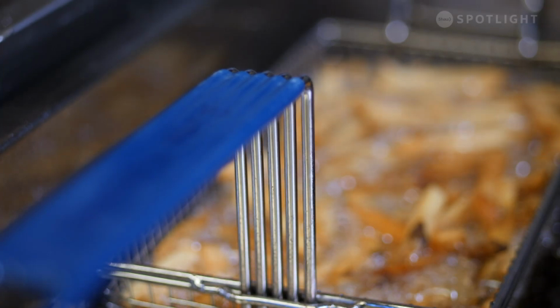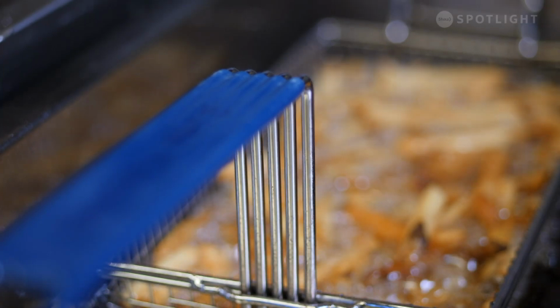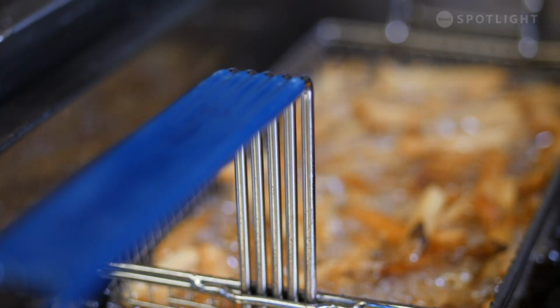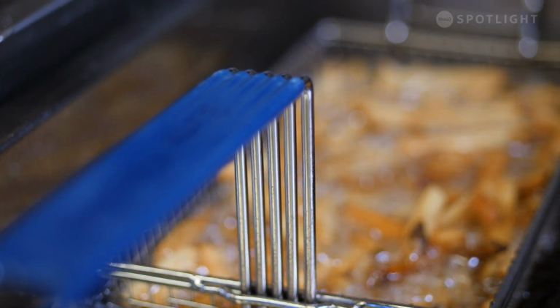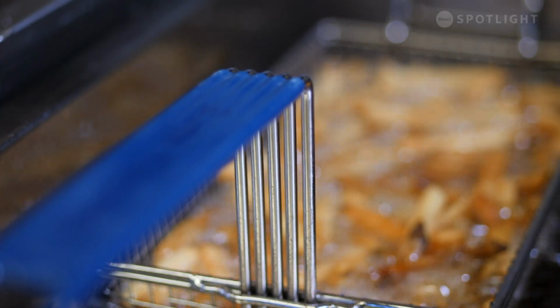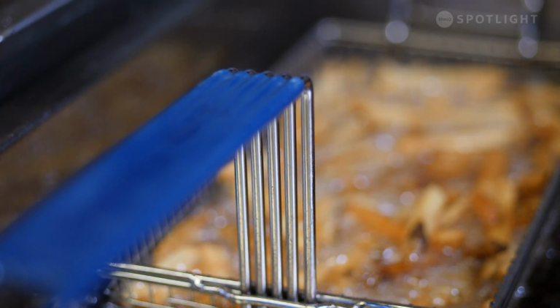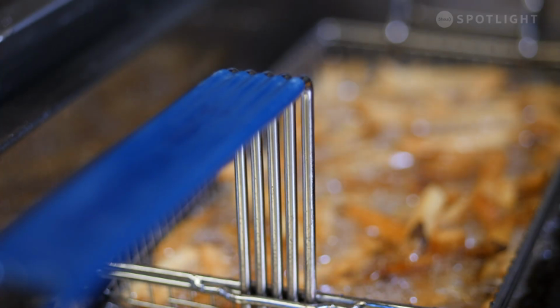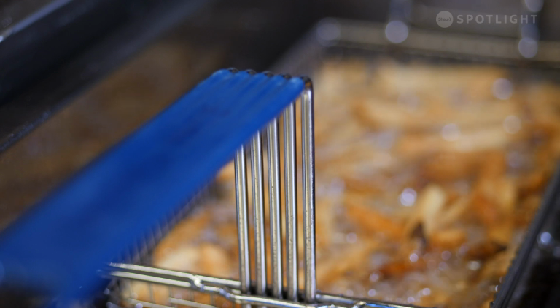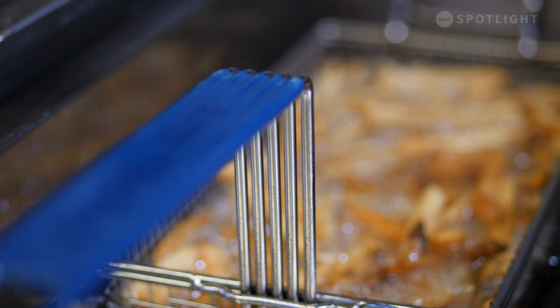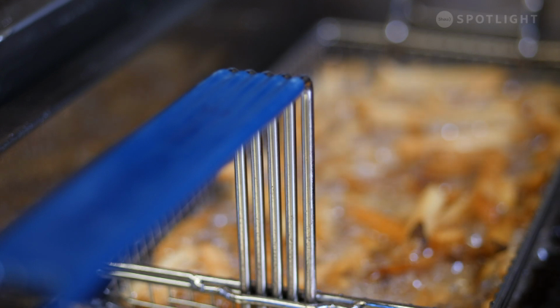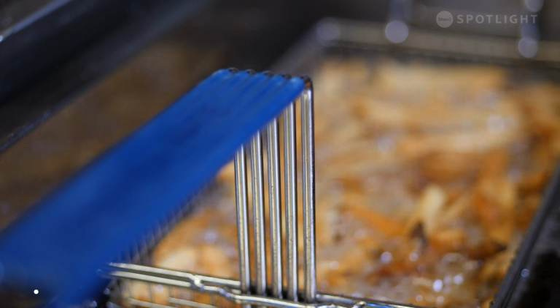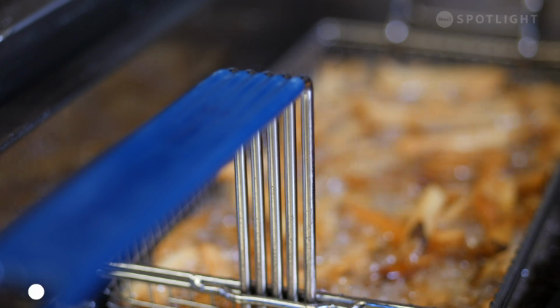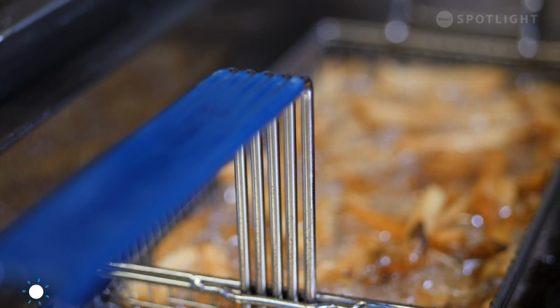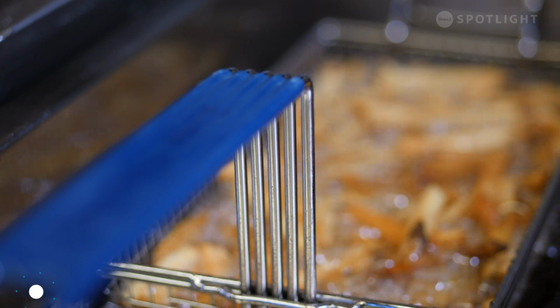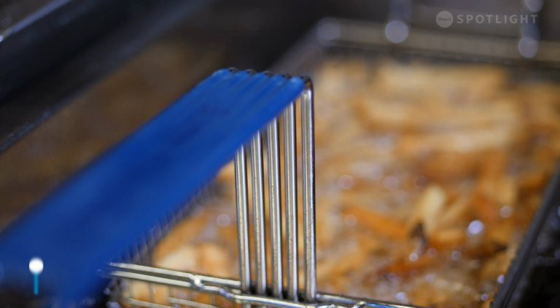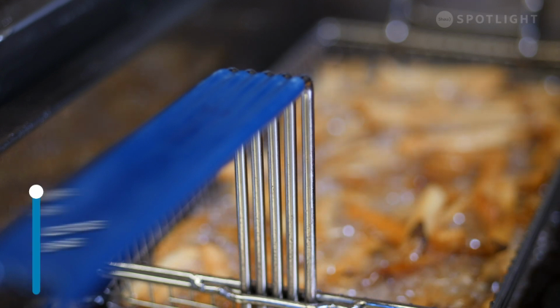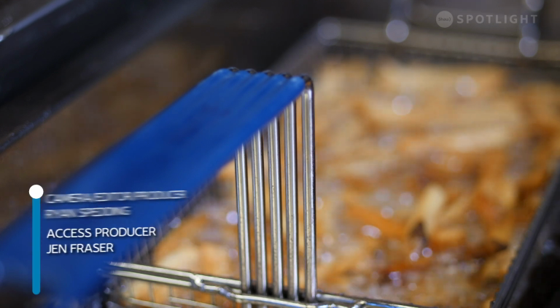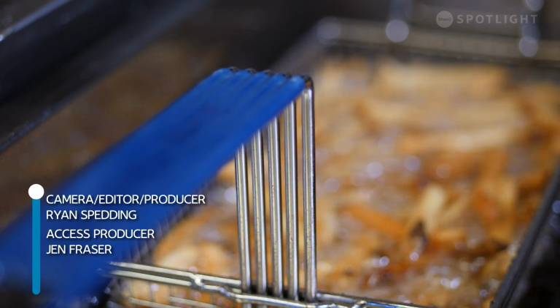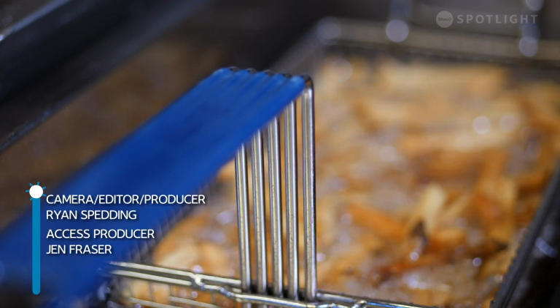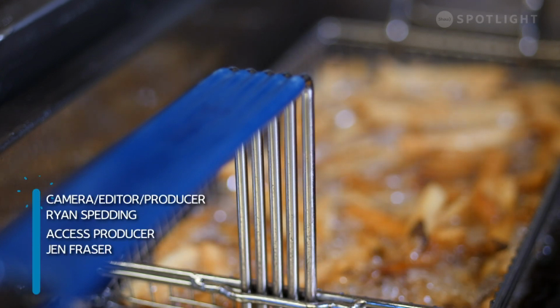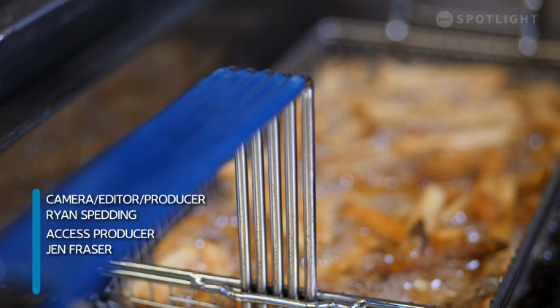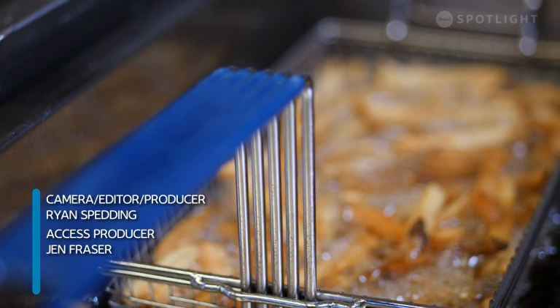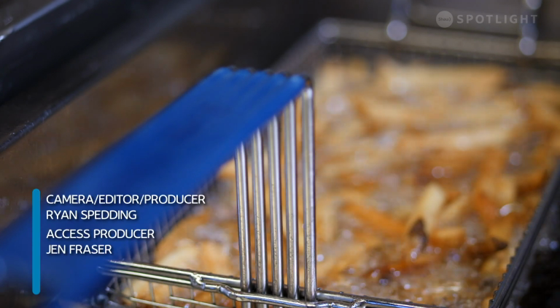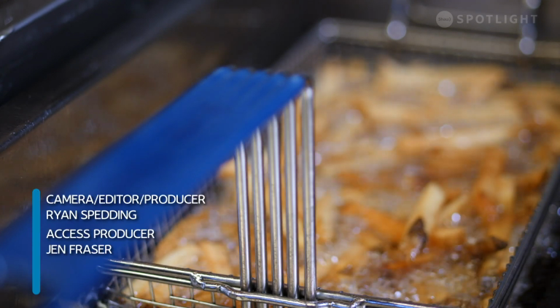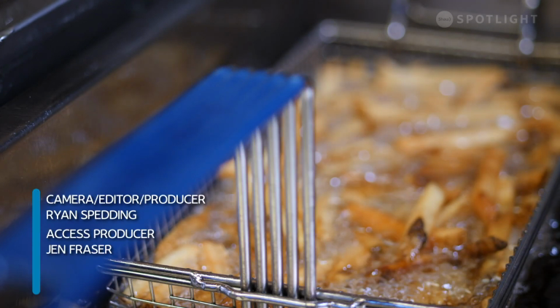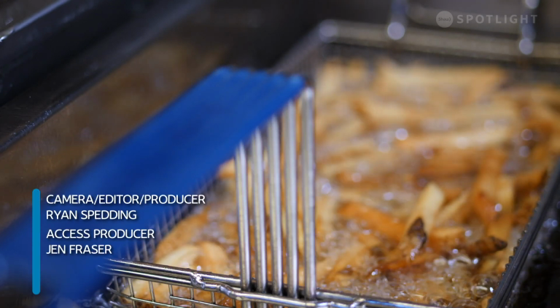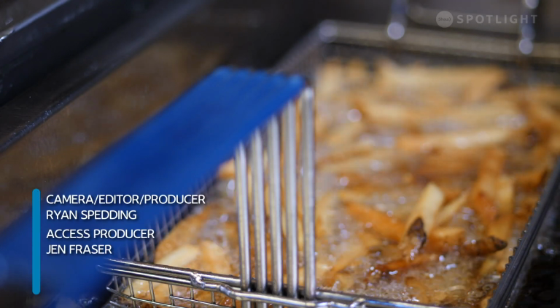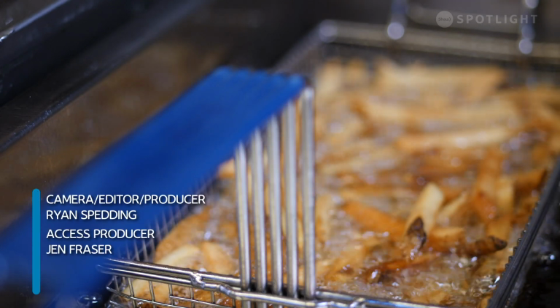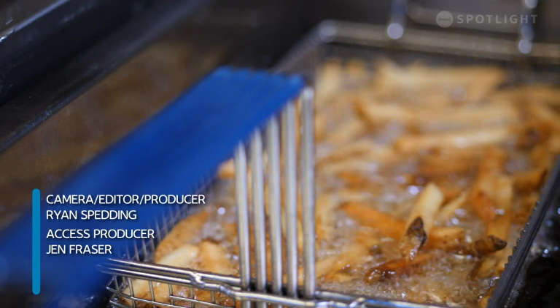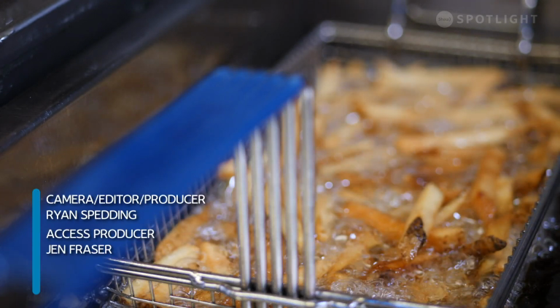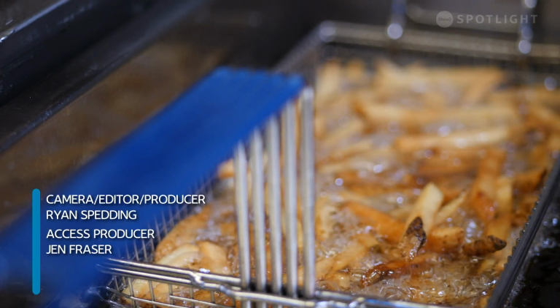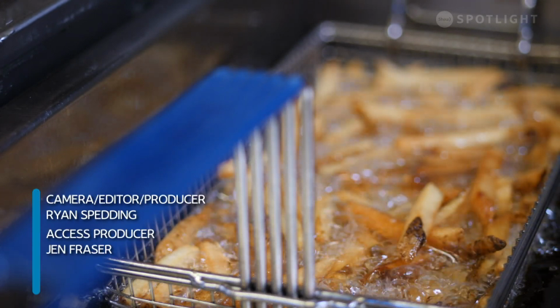Food for thought next time you bite down on a golden crispy fry.